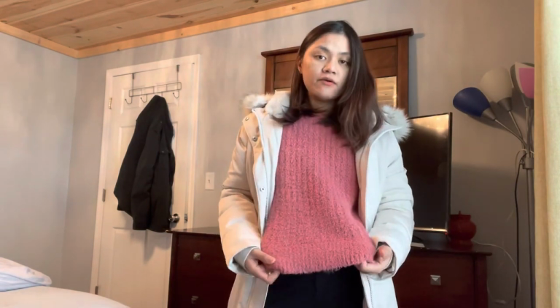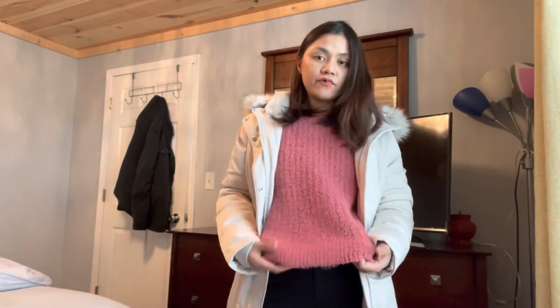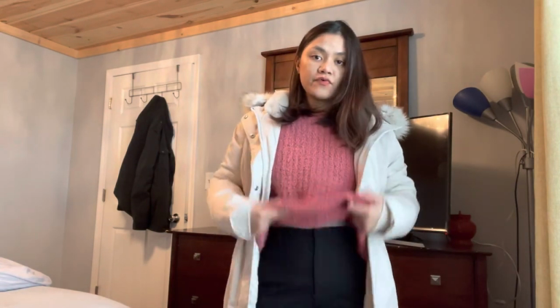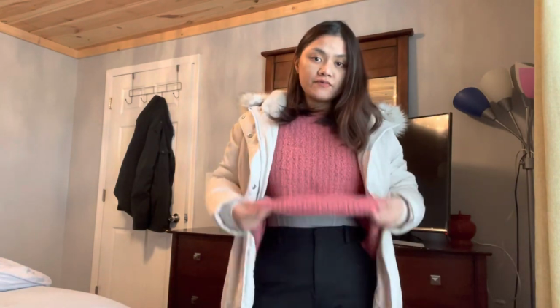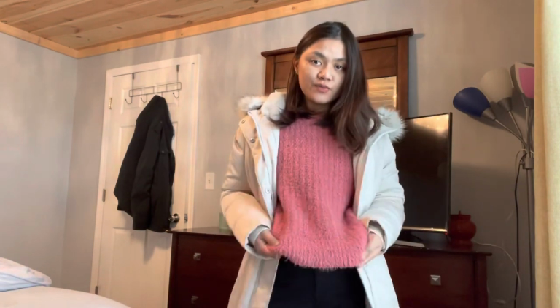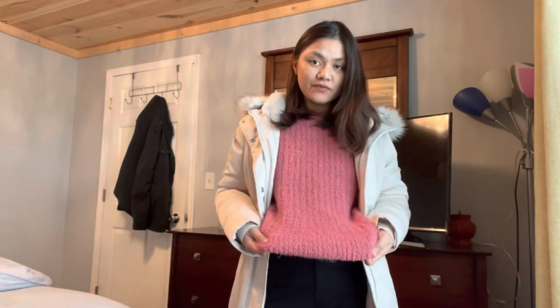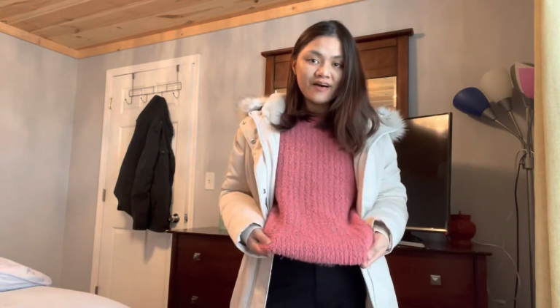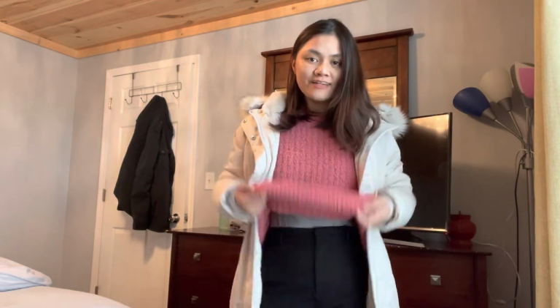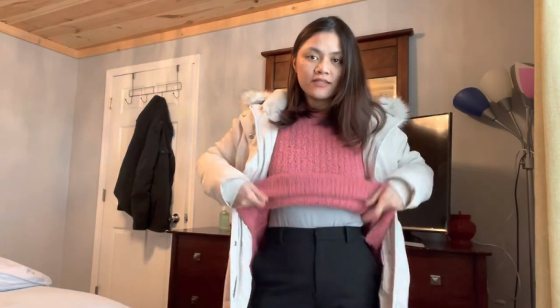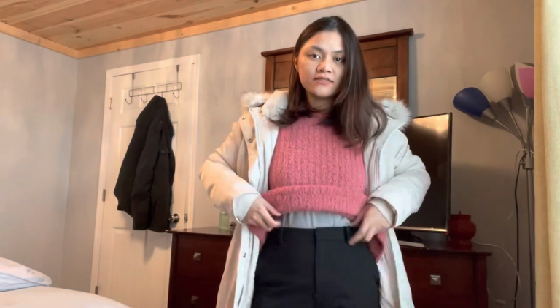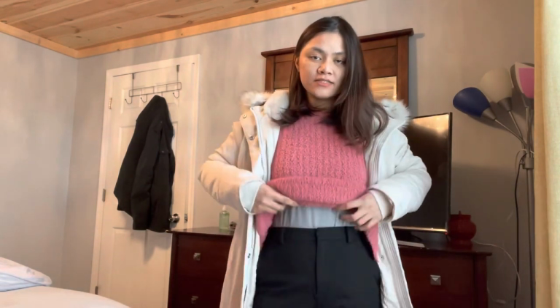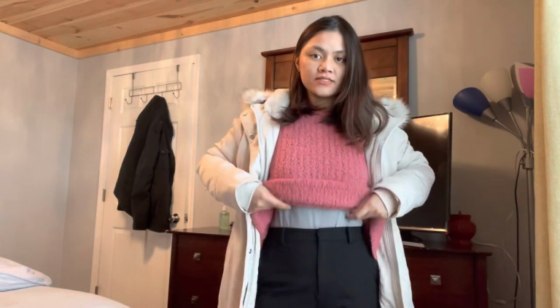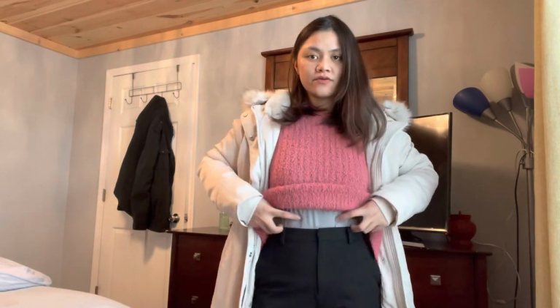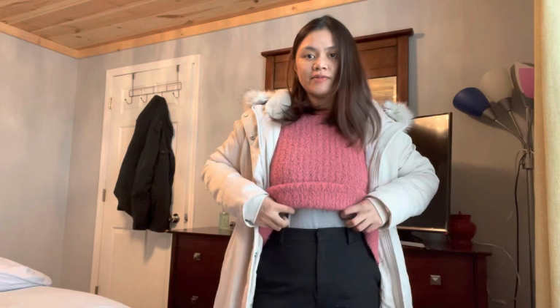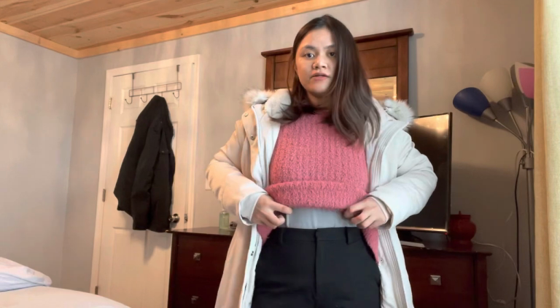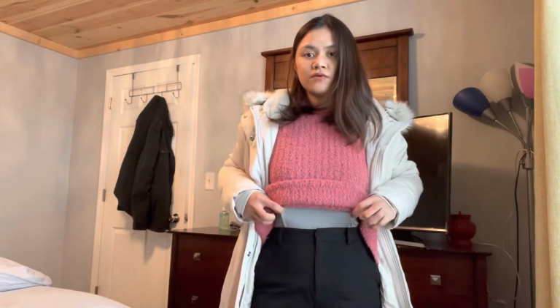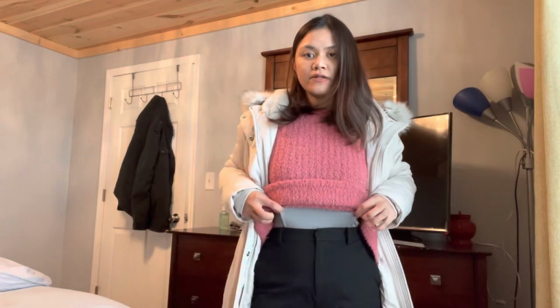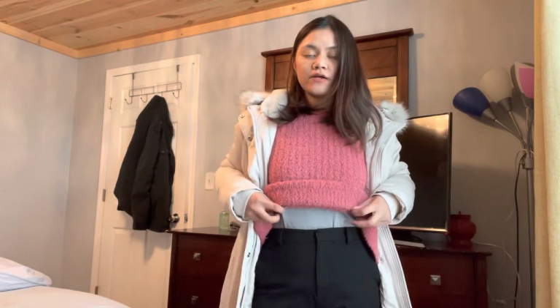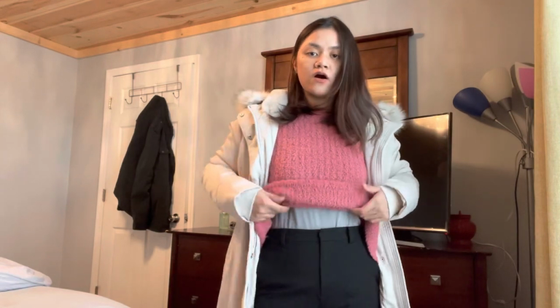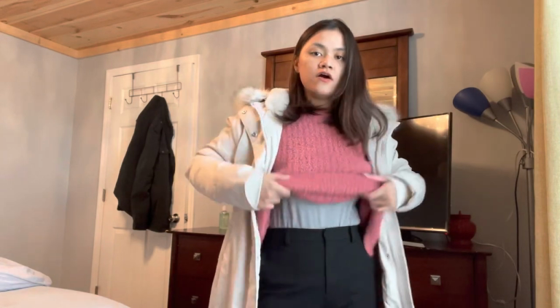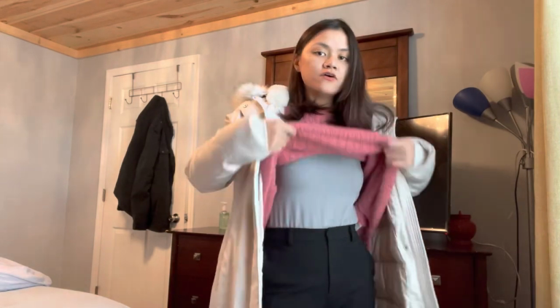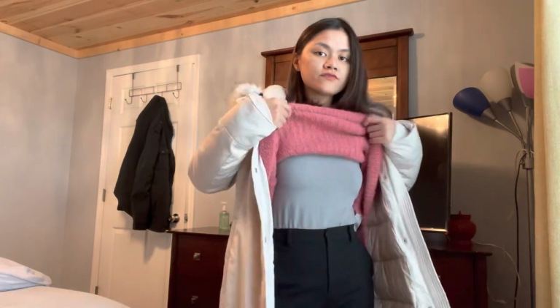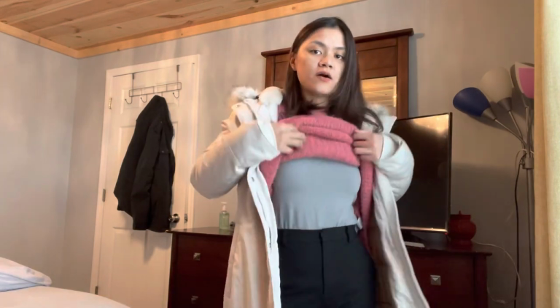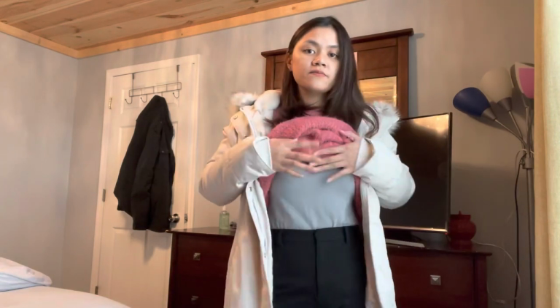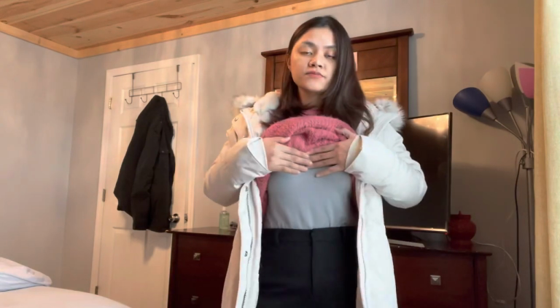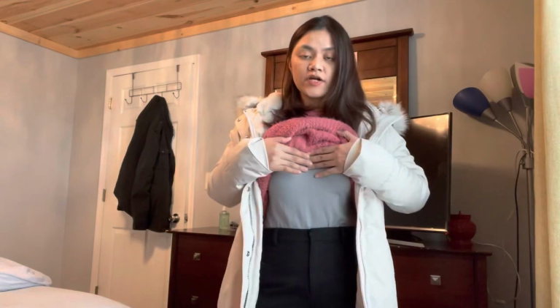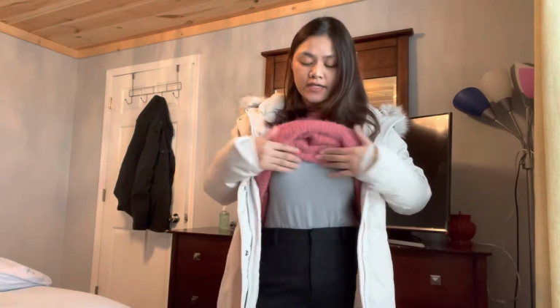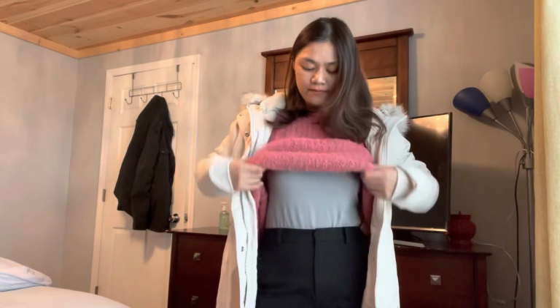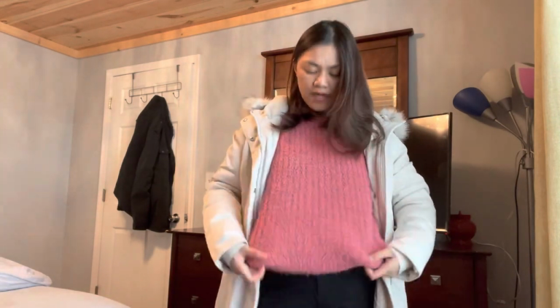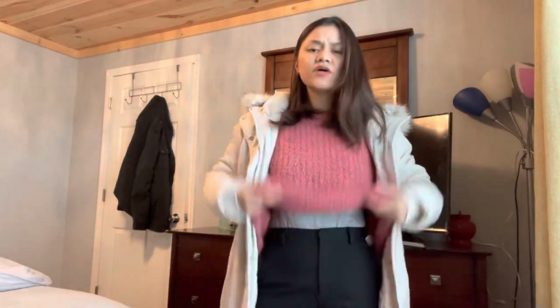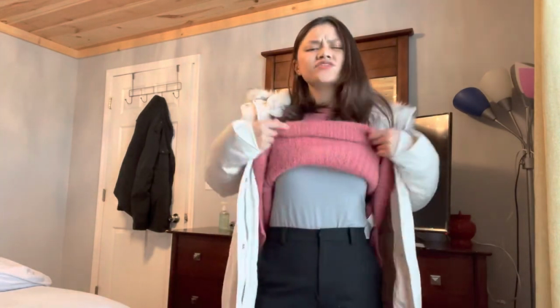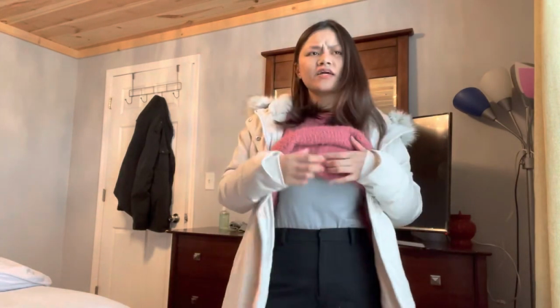This sweater is actually a medium from Forever 21, and then this is thermal underwear that I got from Amazon.